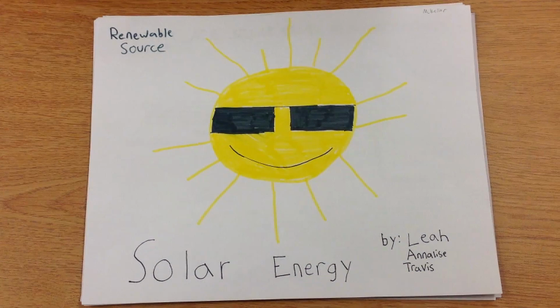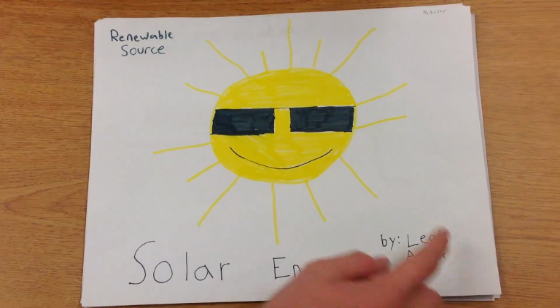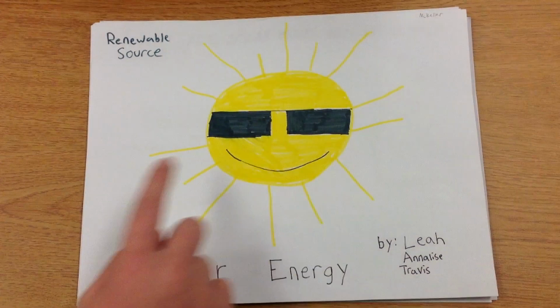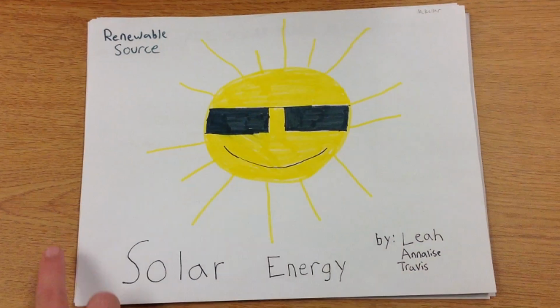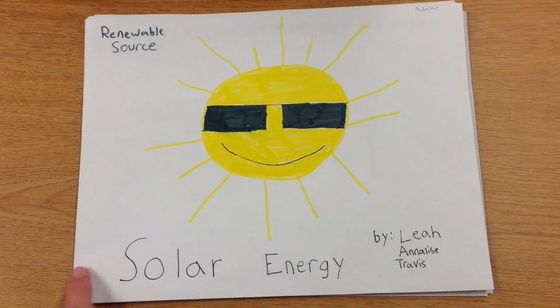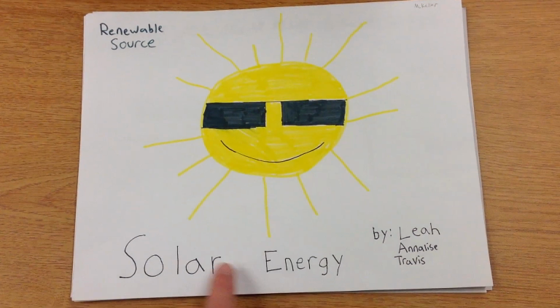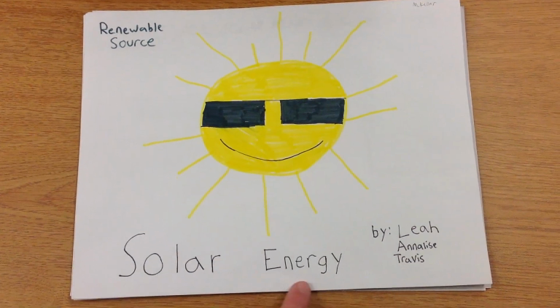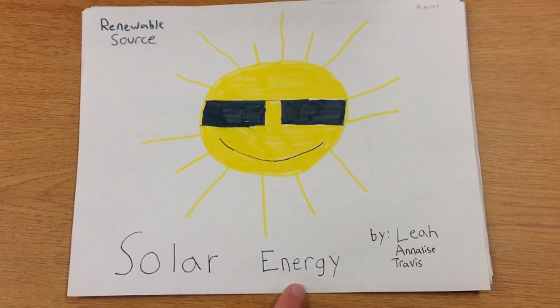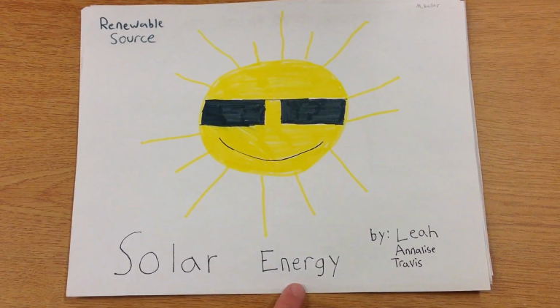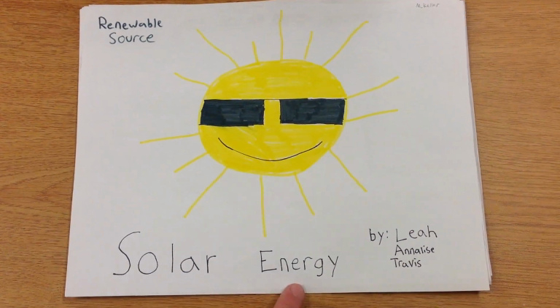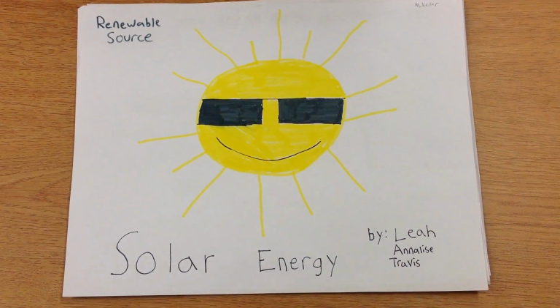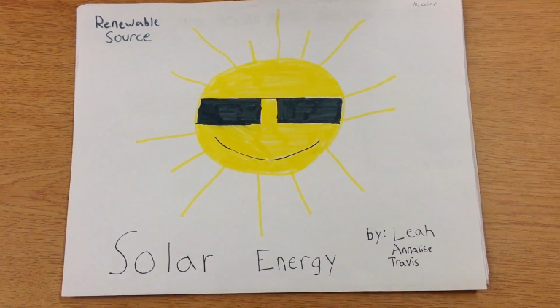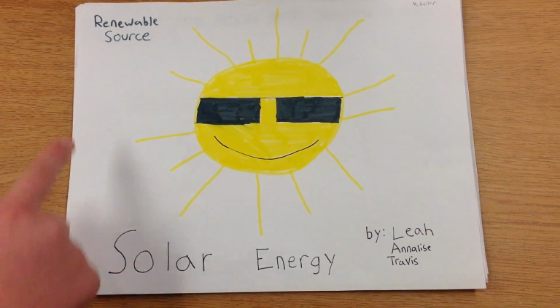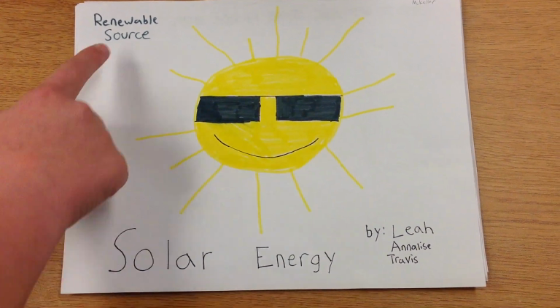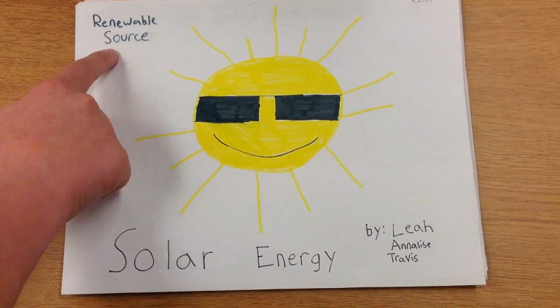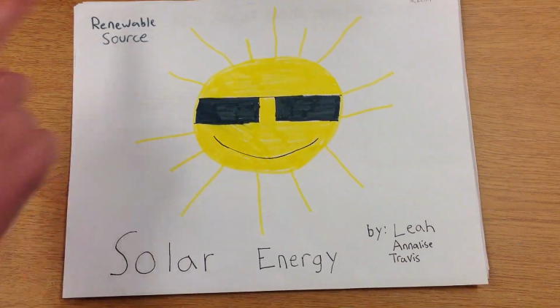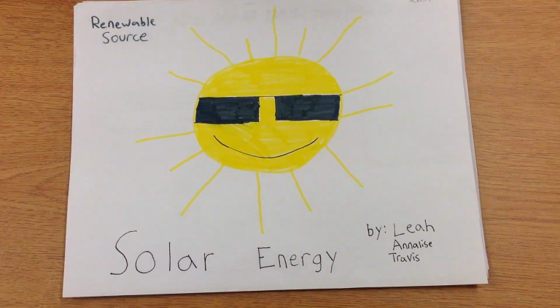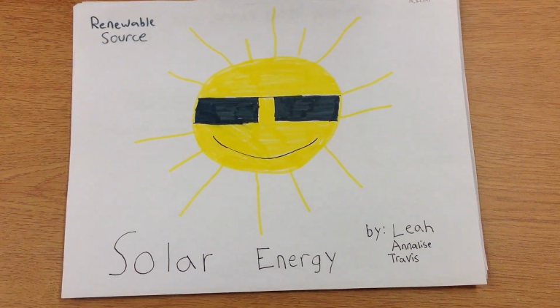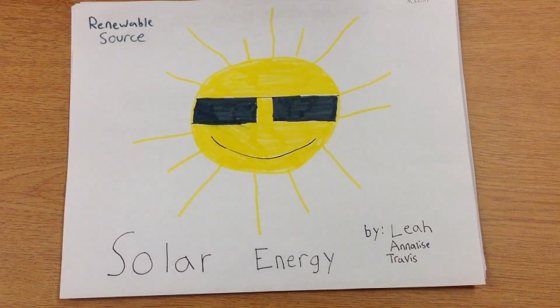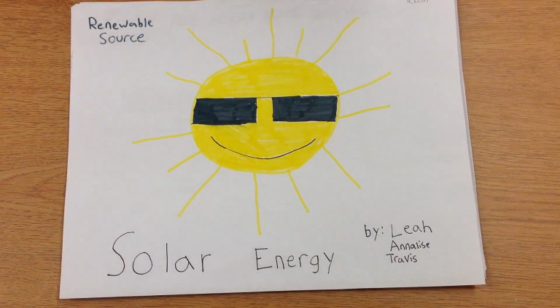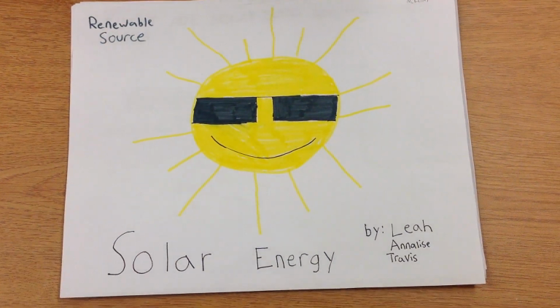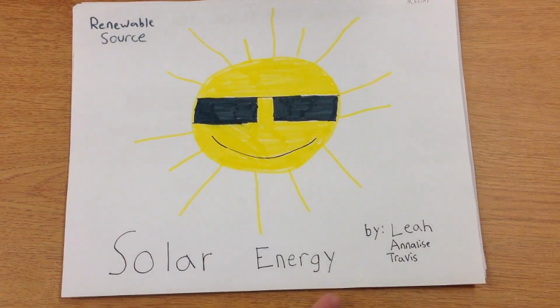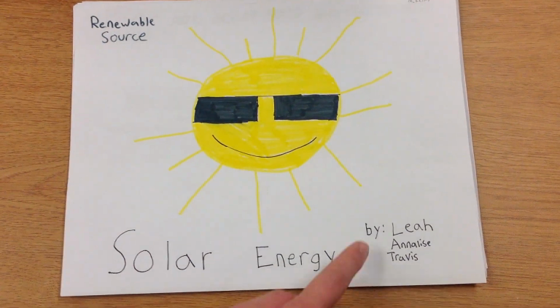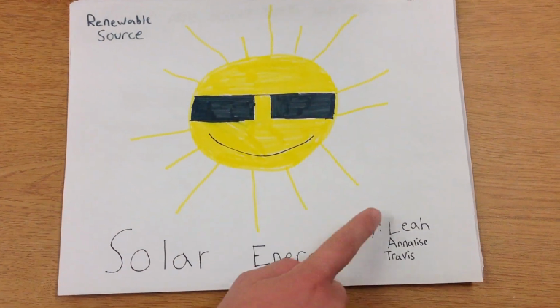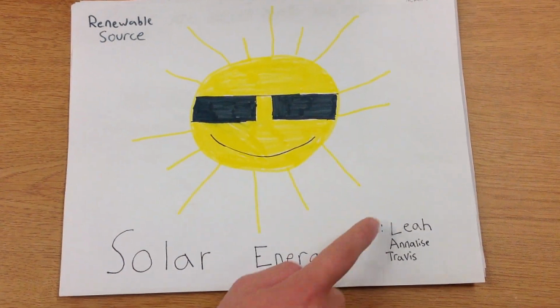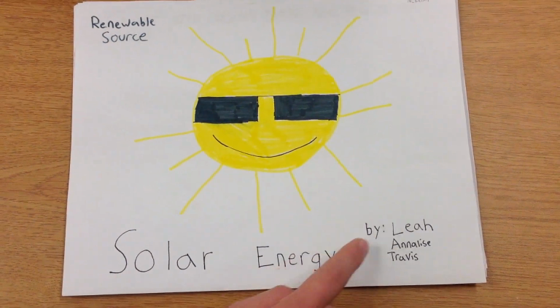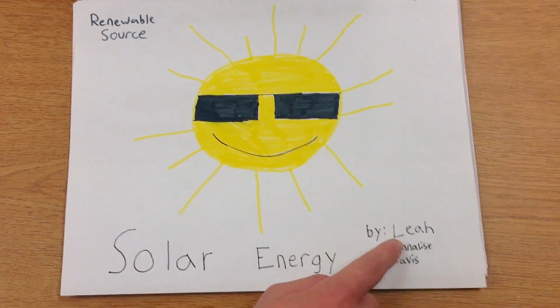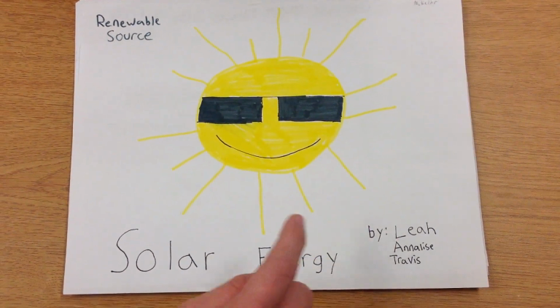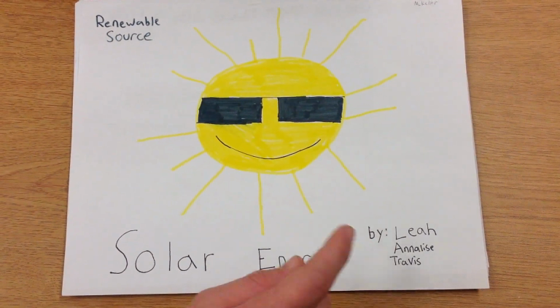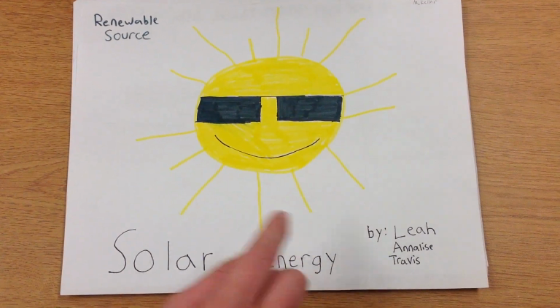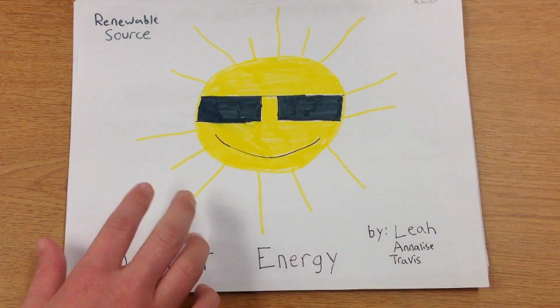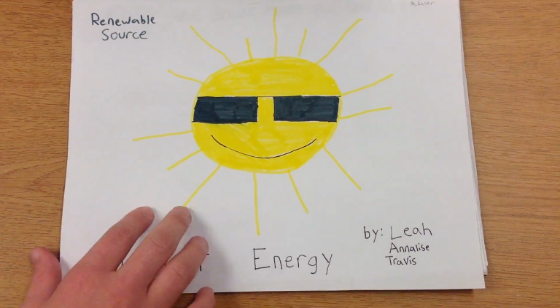Our energy source is solar energy. It is a renewable source. This presentation is by Leah, Annalise, and Travis.